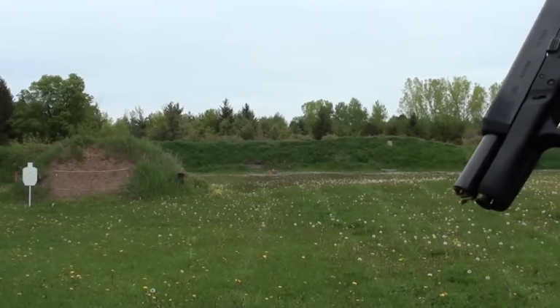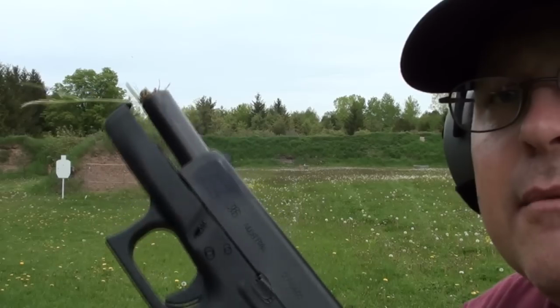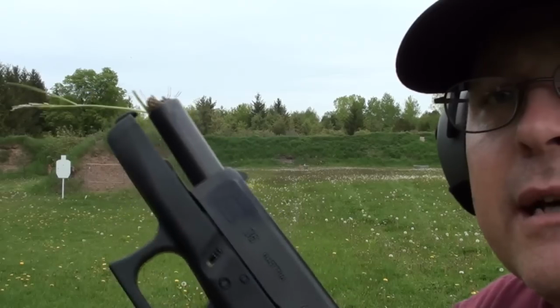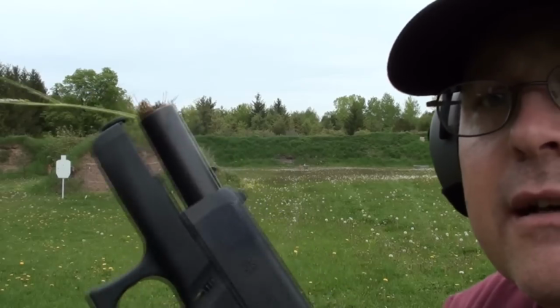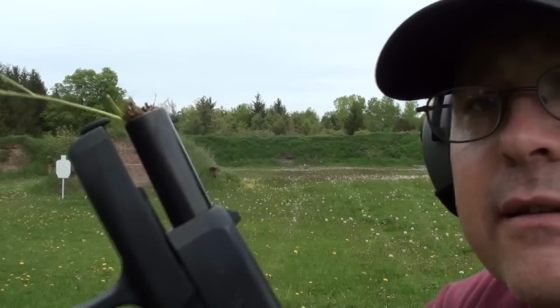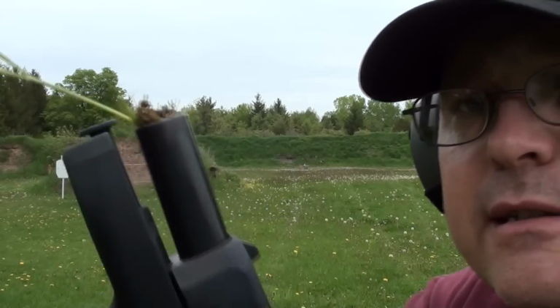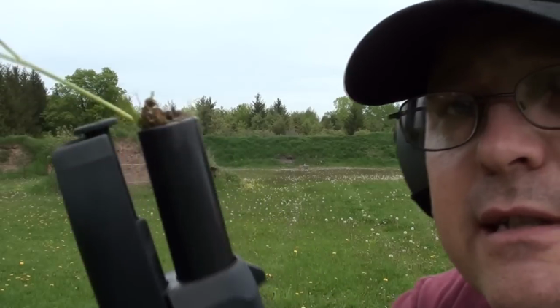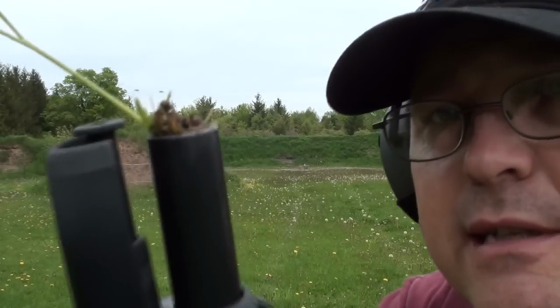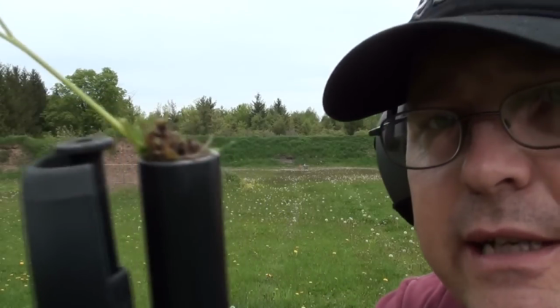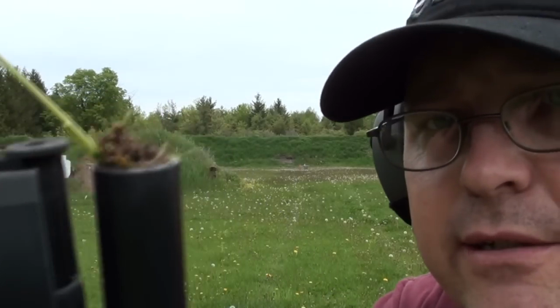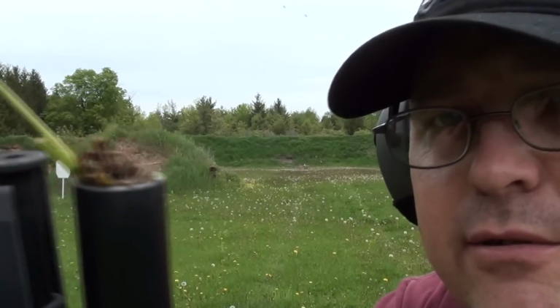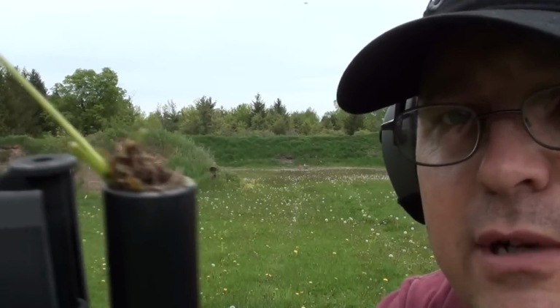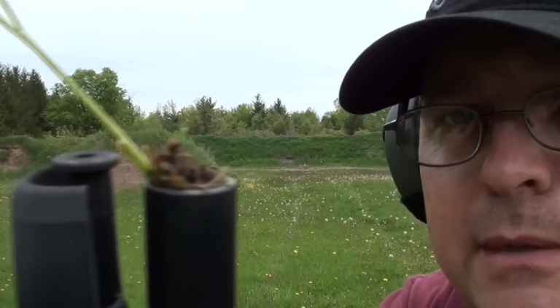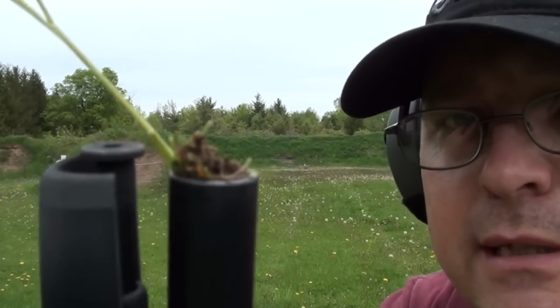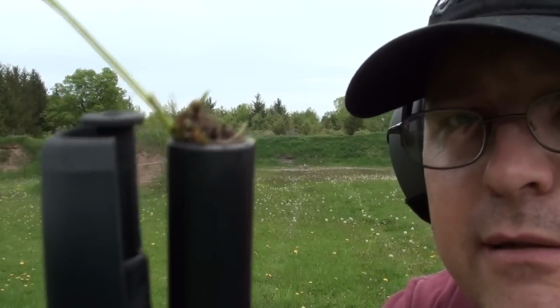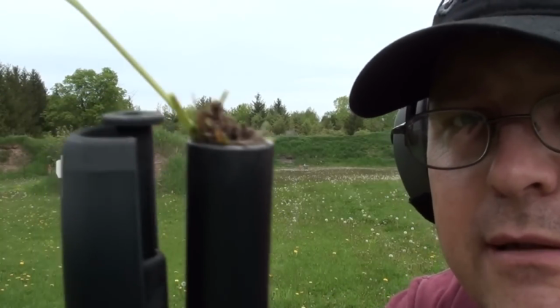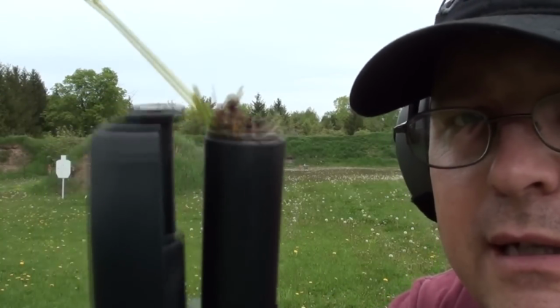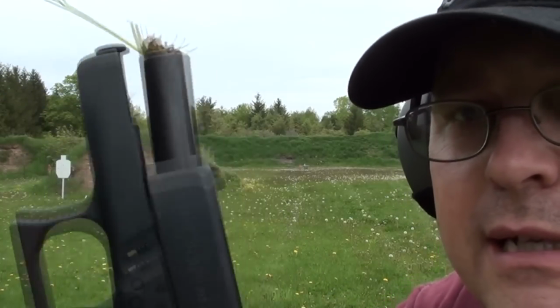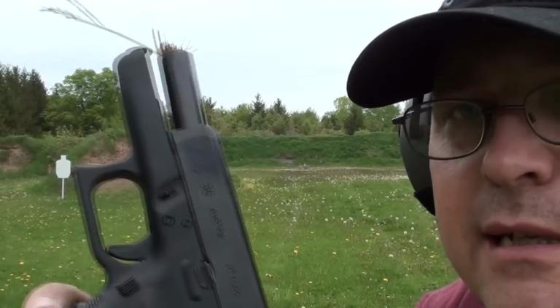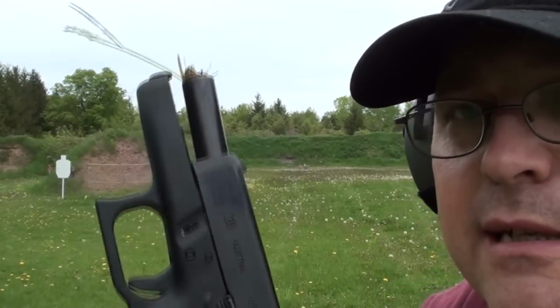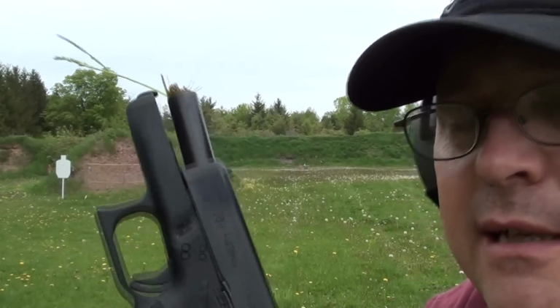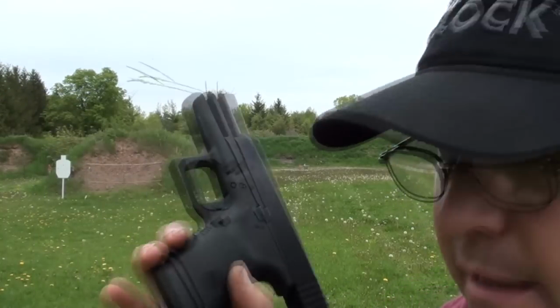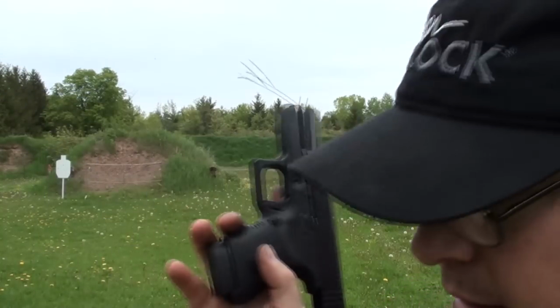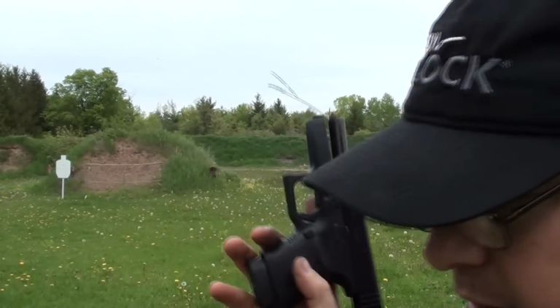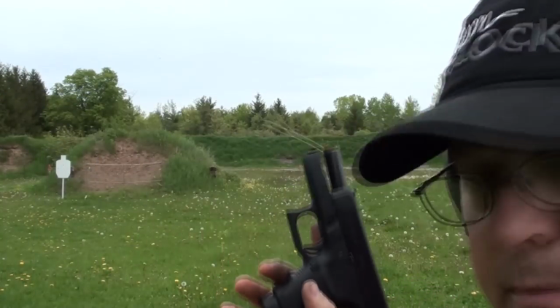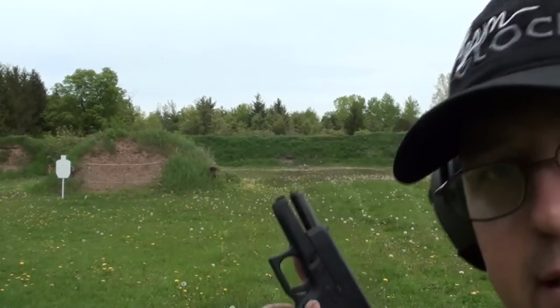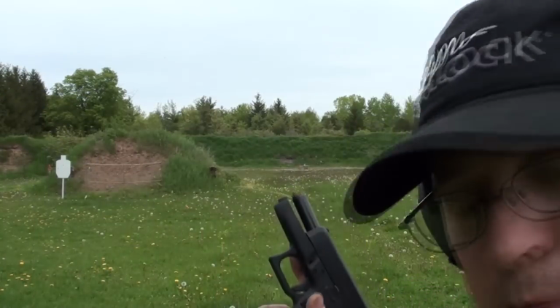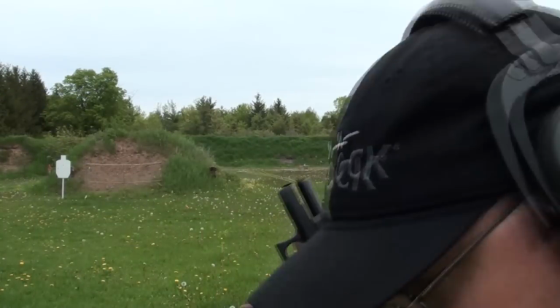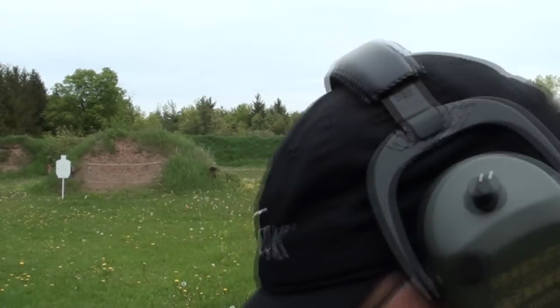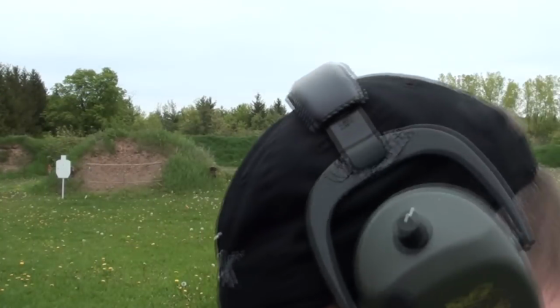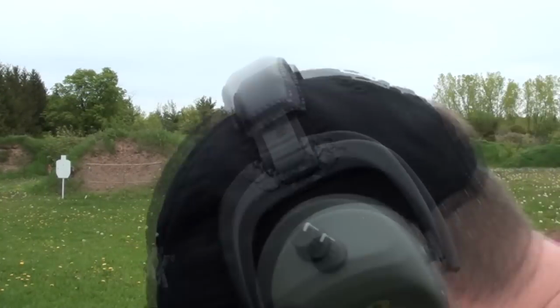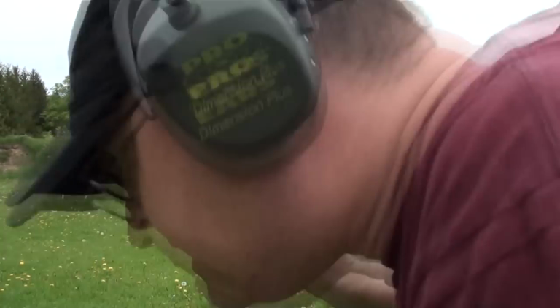My Glock 36 that I dropped in the dirt — I should be disqualified for that.